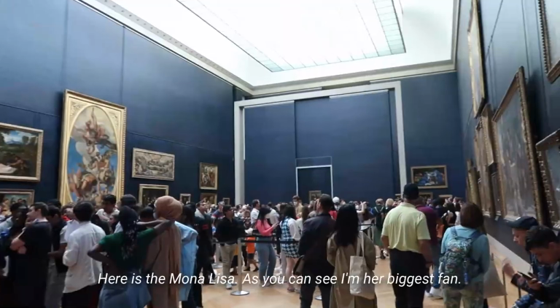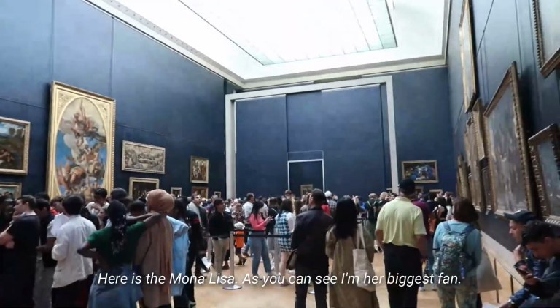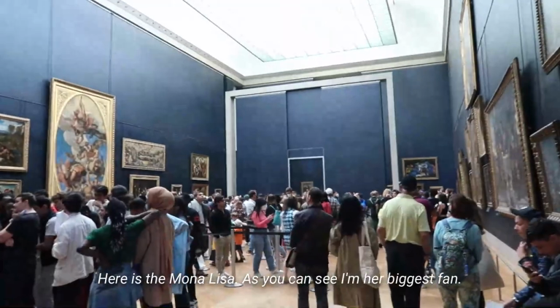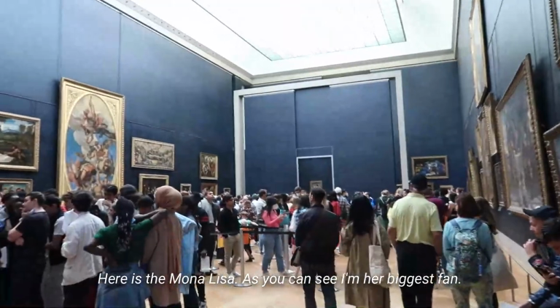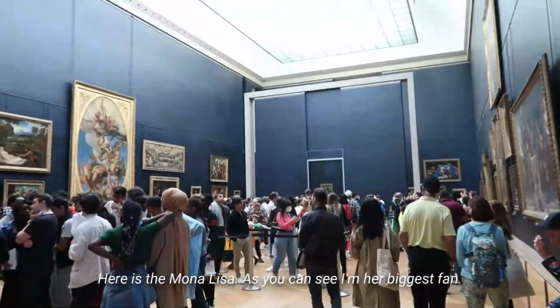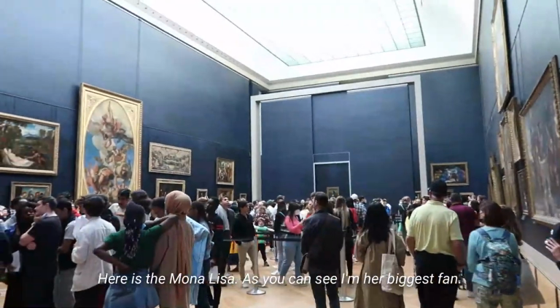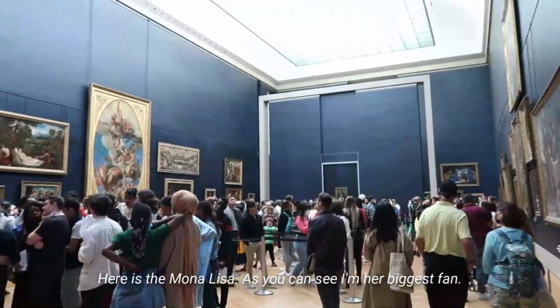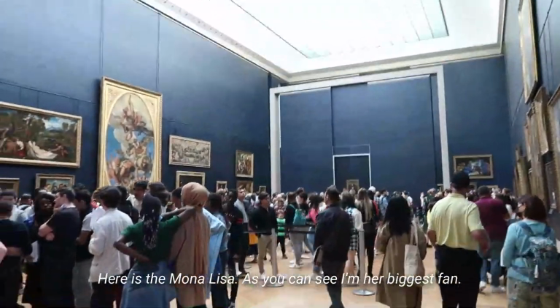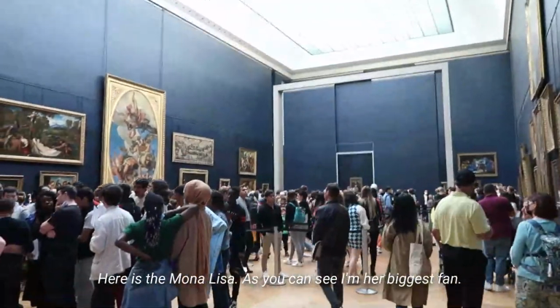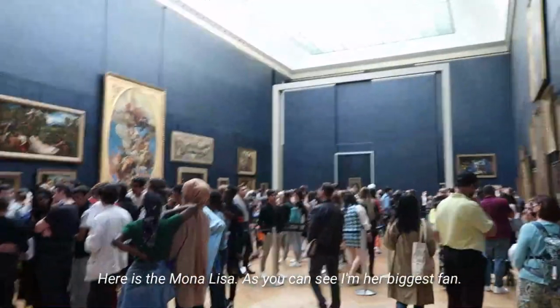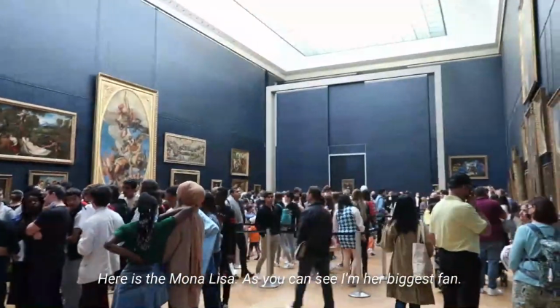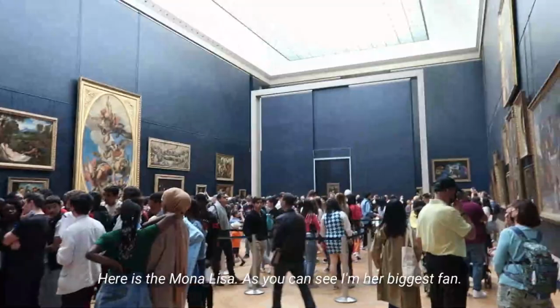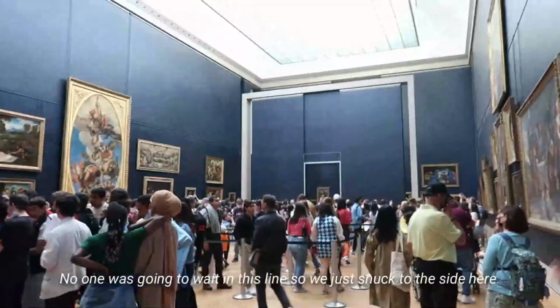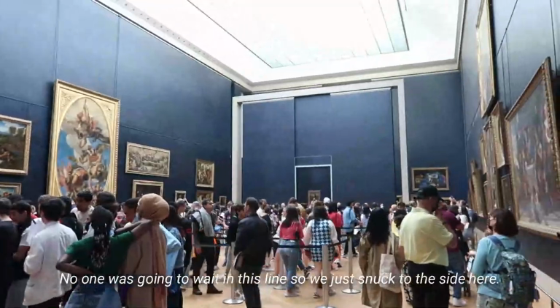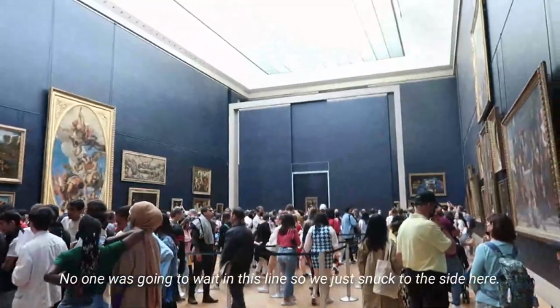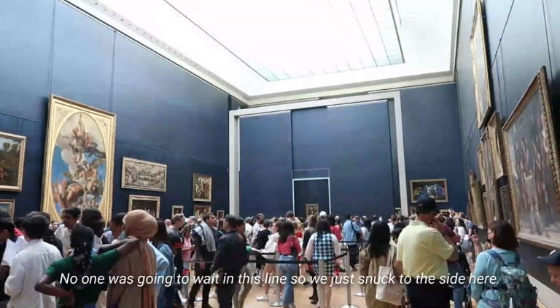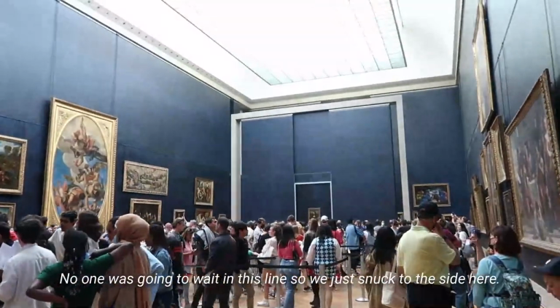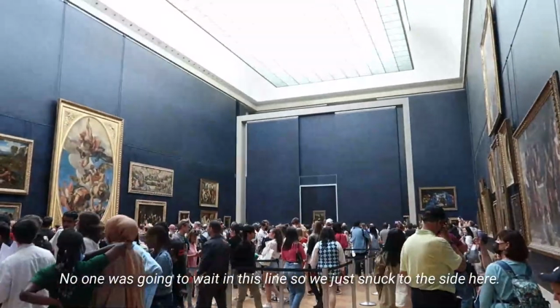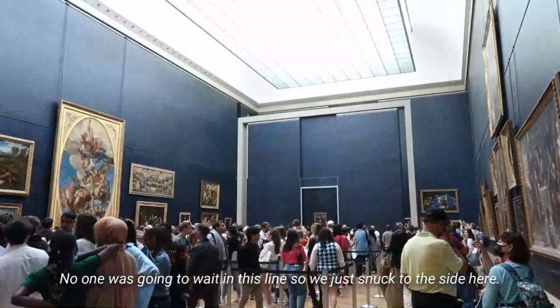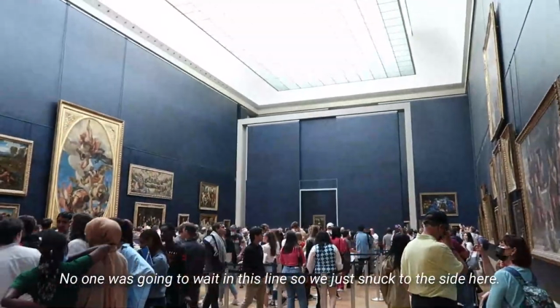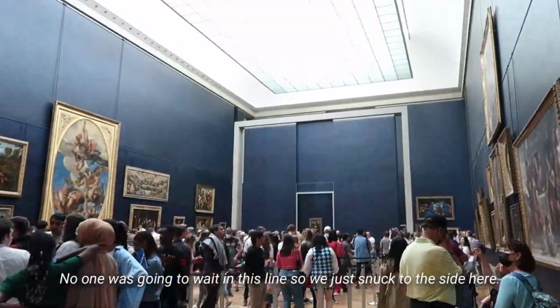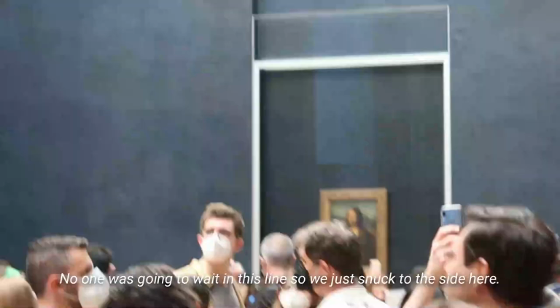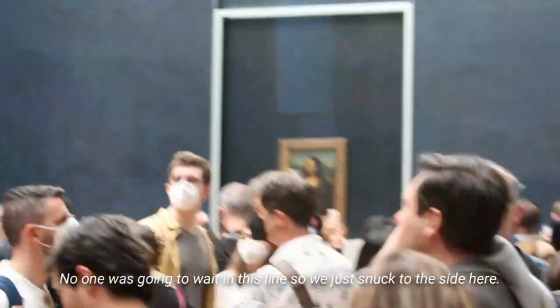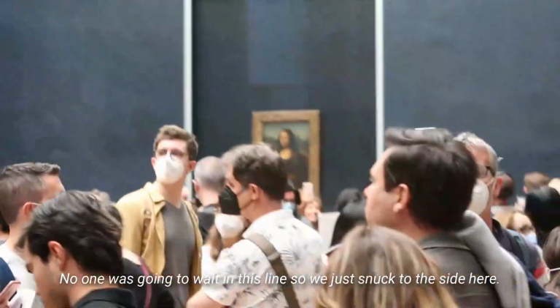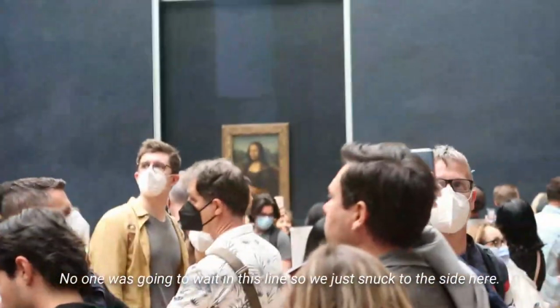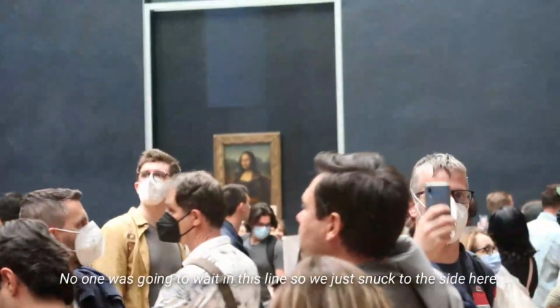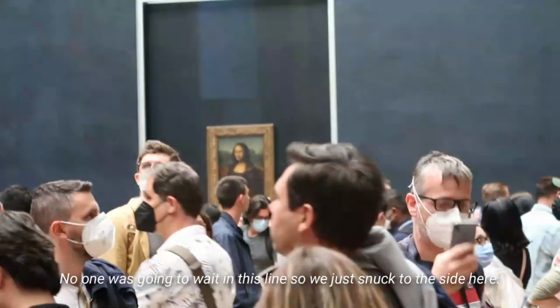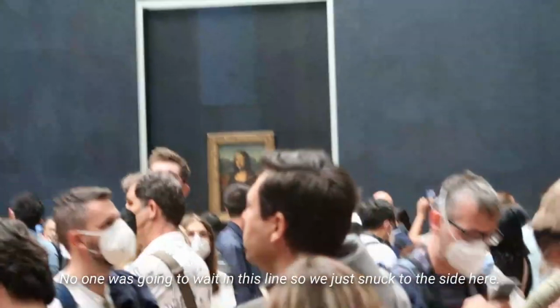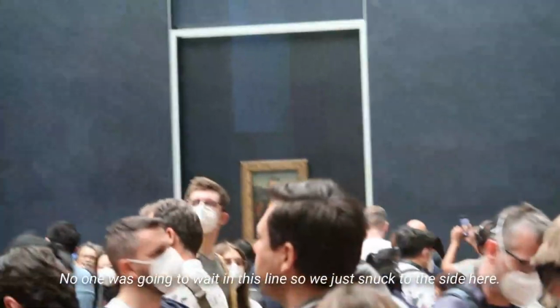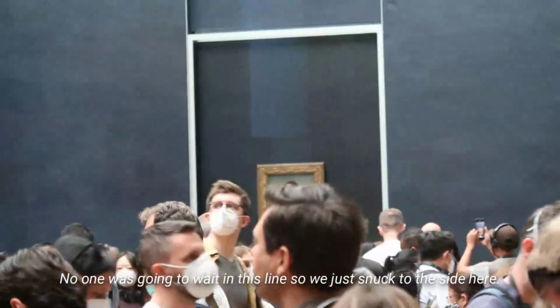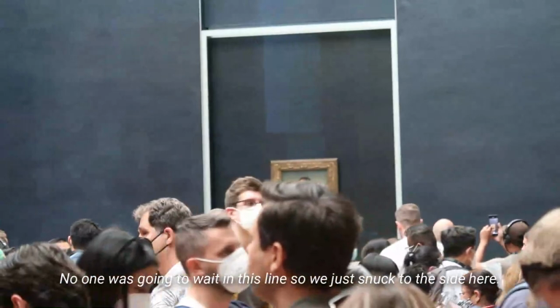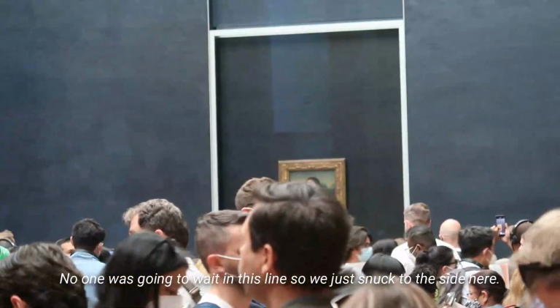Here's the Mona Lisa — as you can see, I'm her biggest fan. No one was going to wait in that line, so we just snuck to the side here.